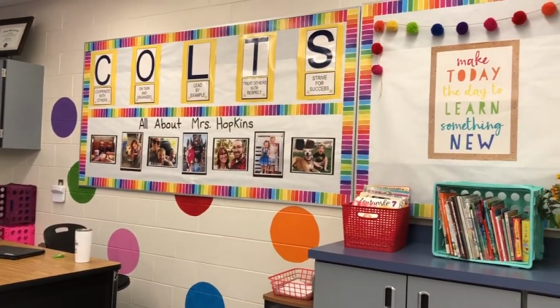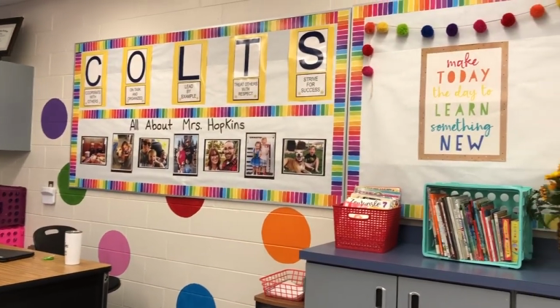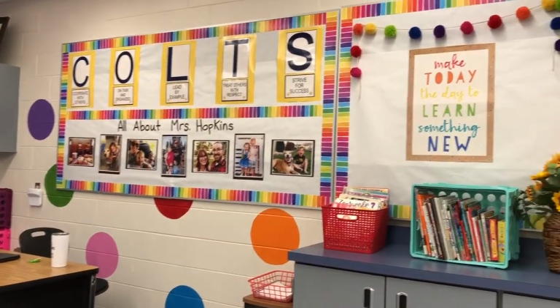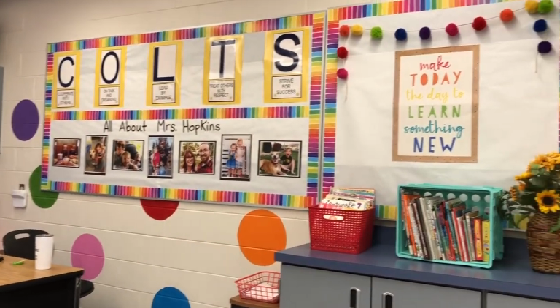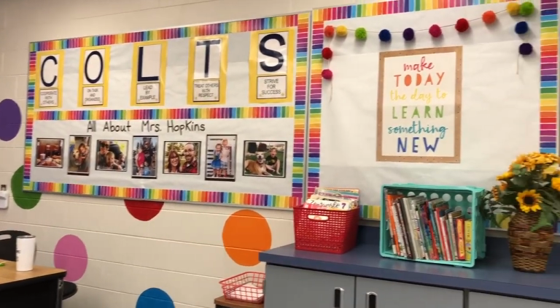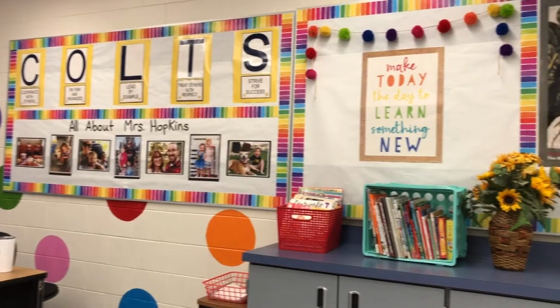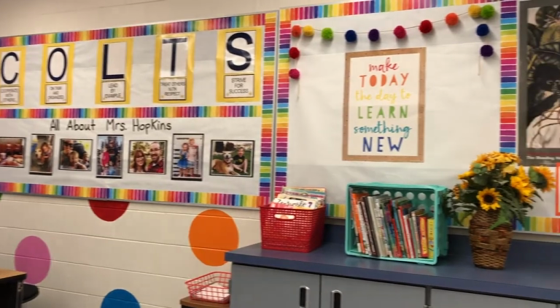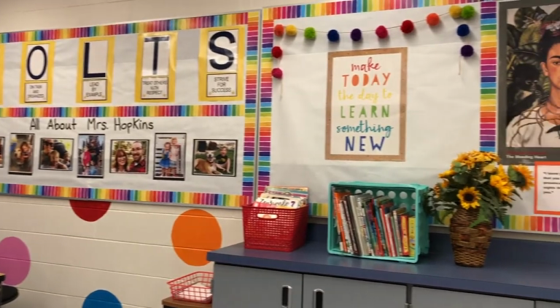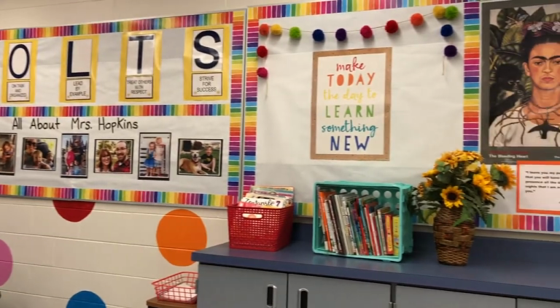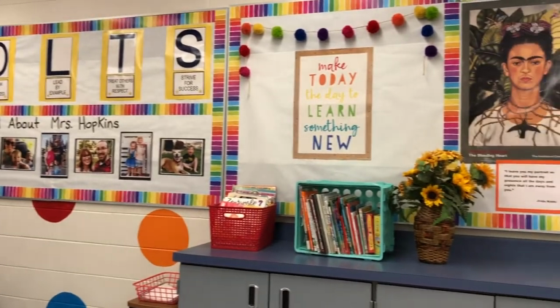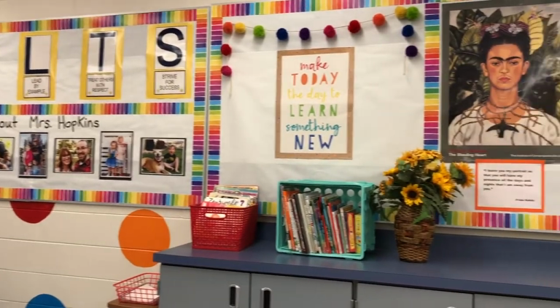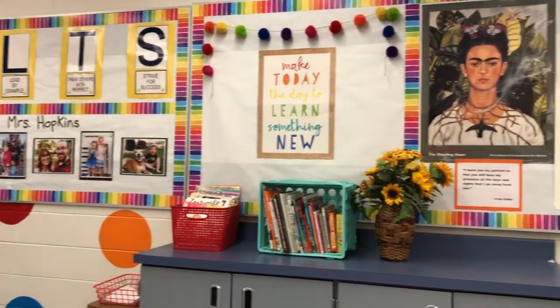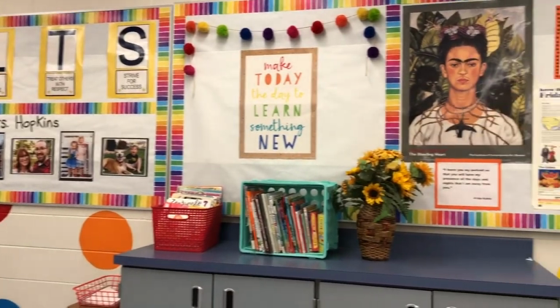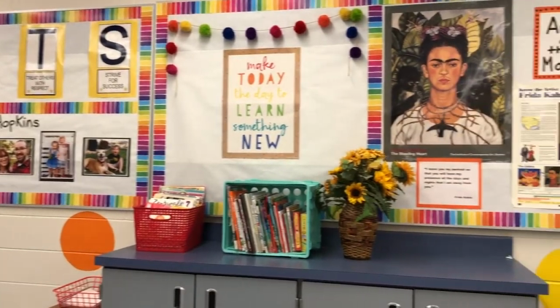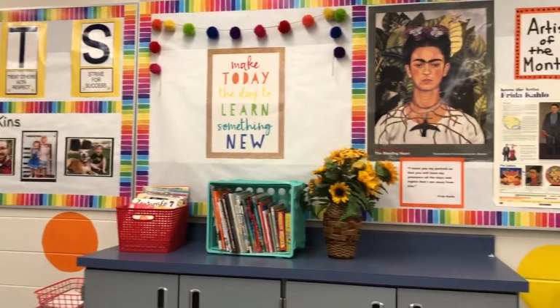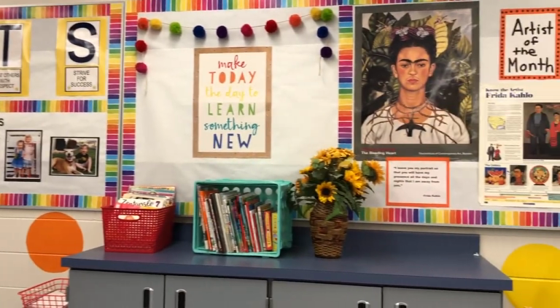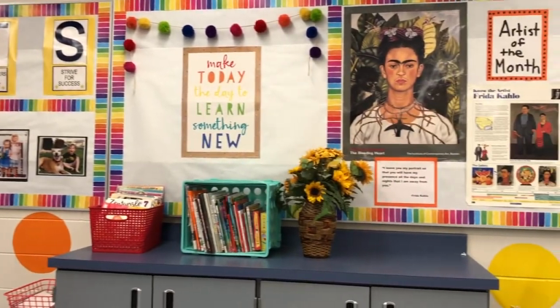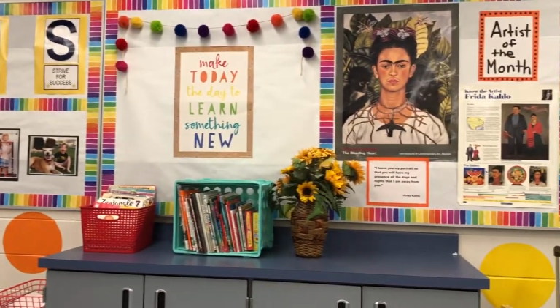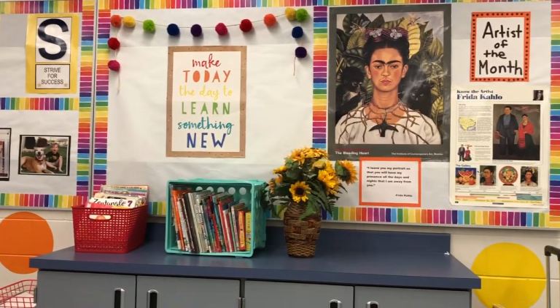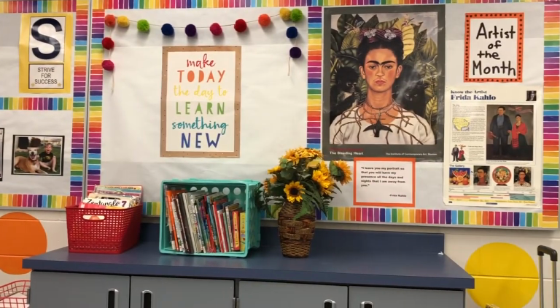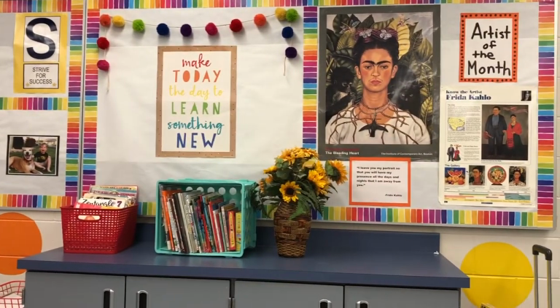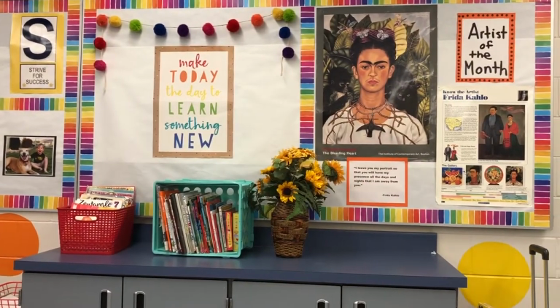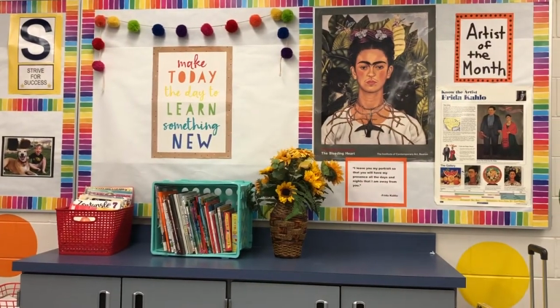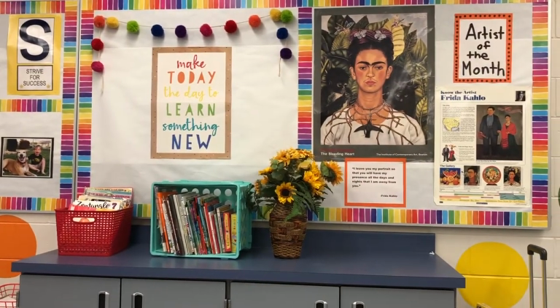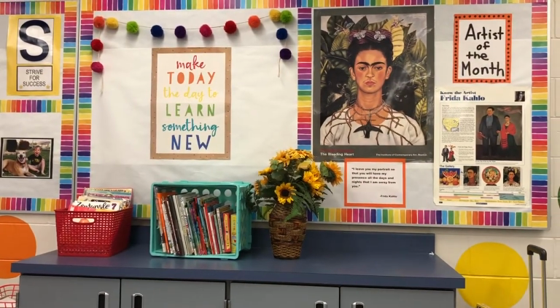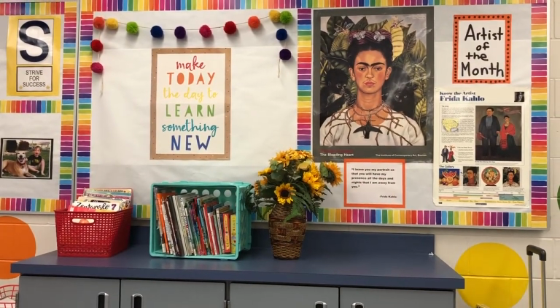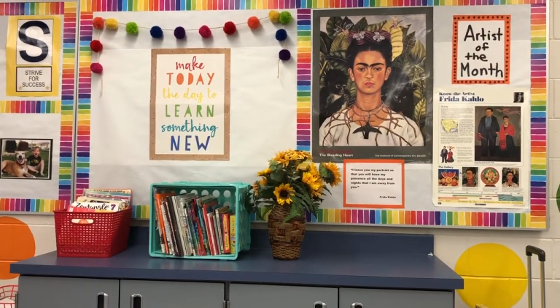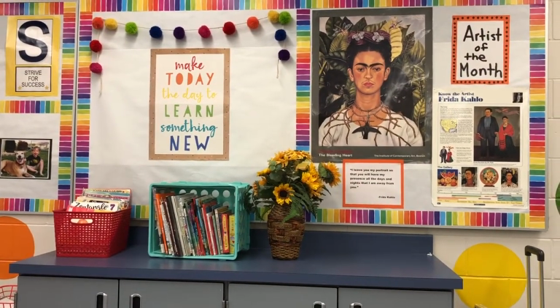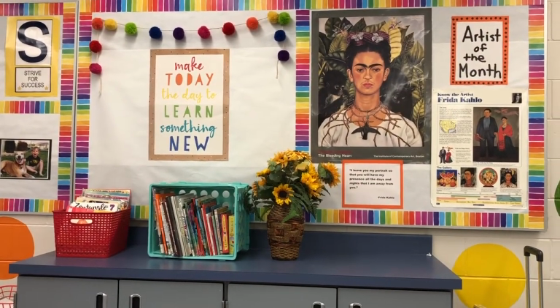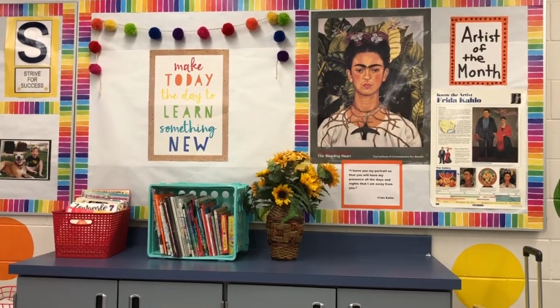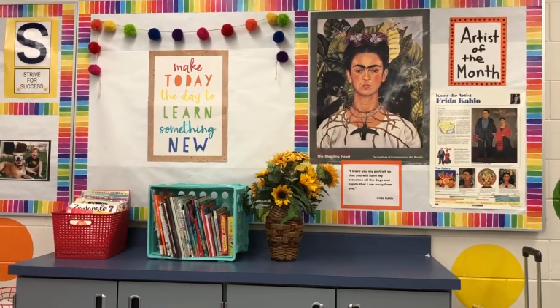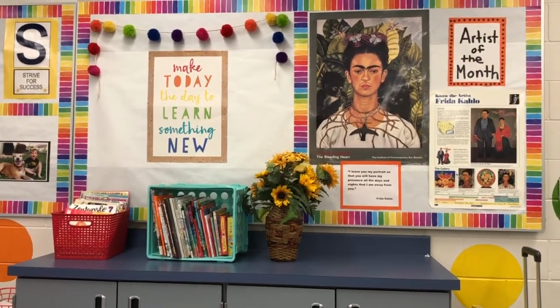Above my desk, you'll see our school expectations as well as the artist of the month.